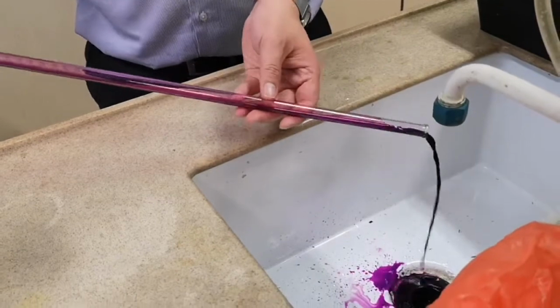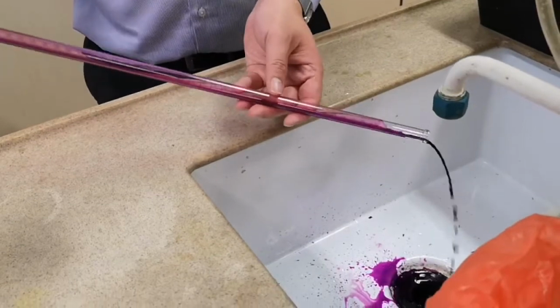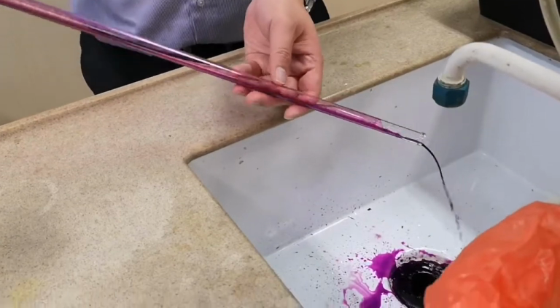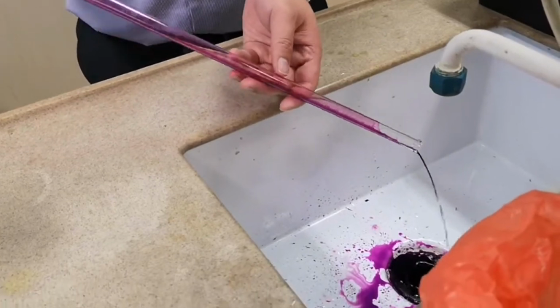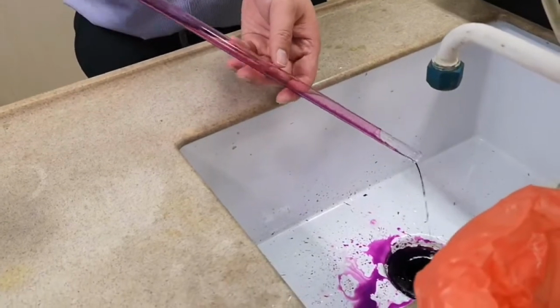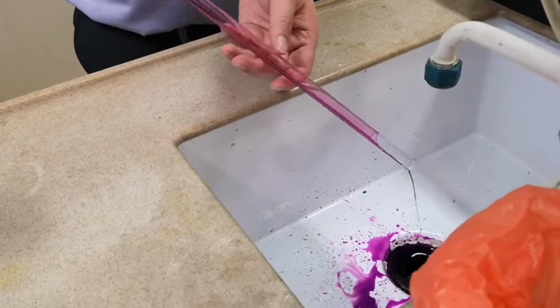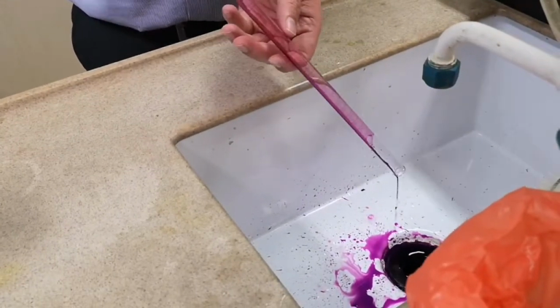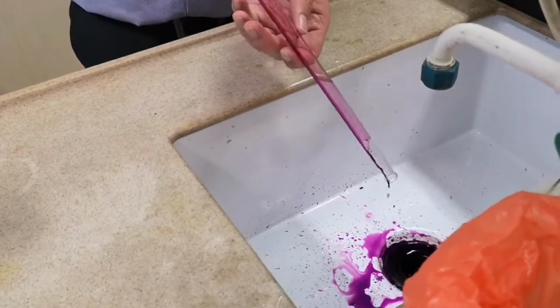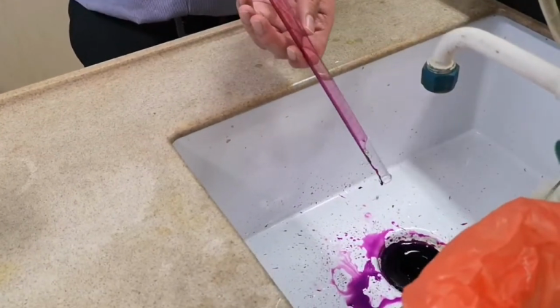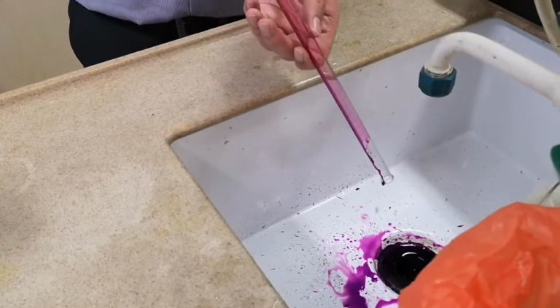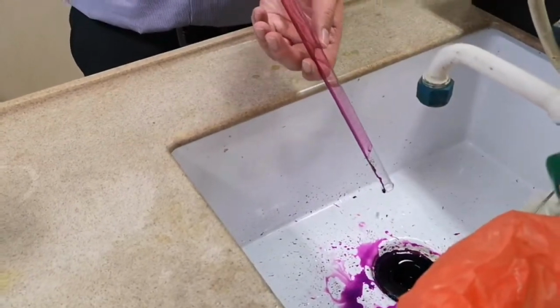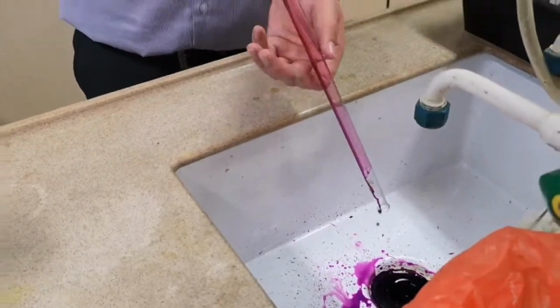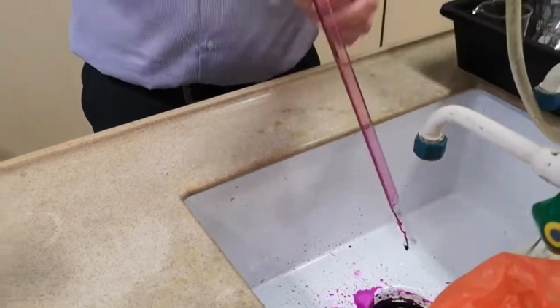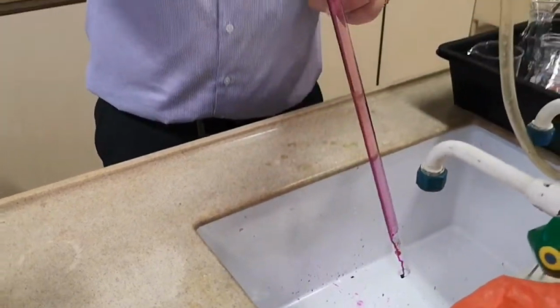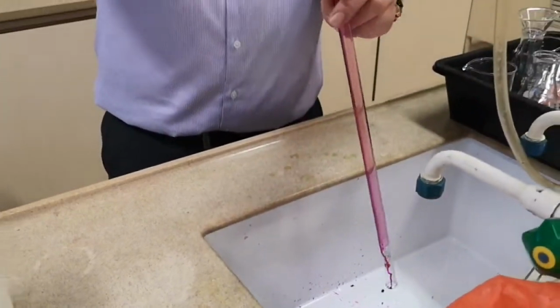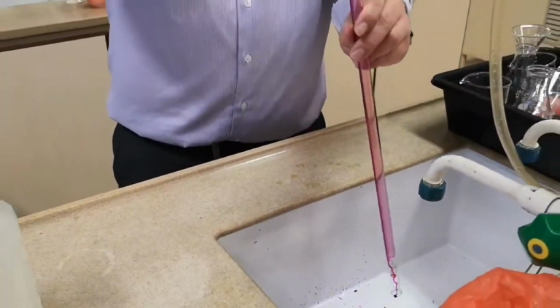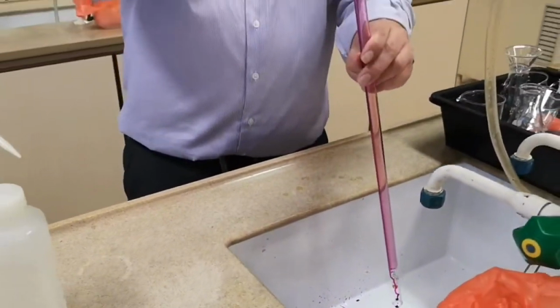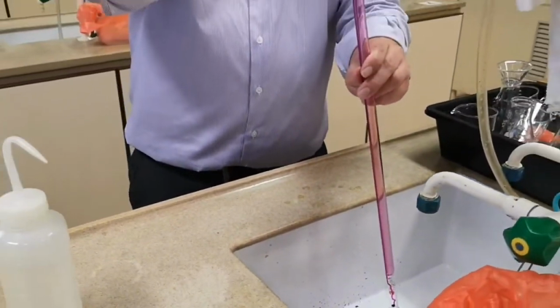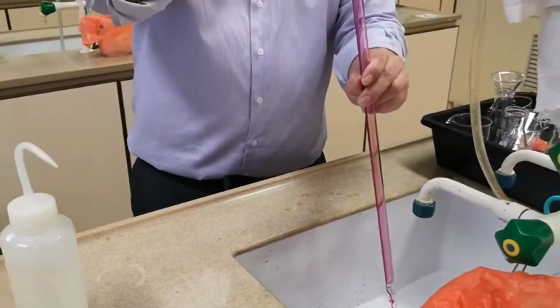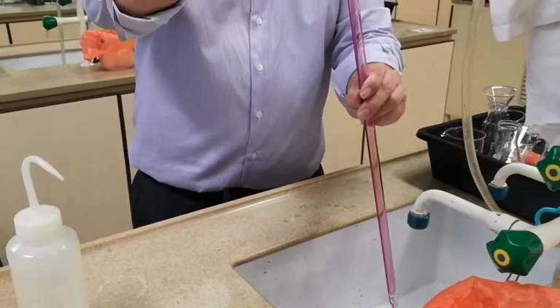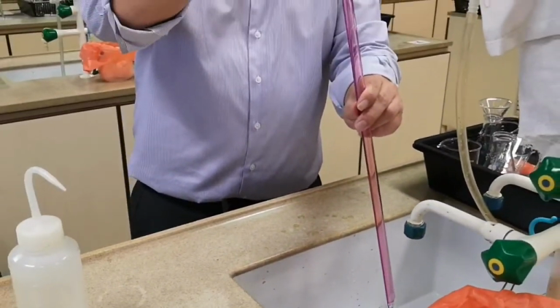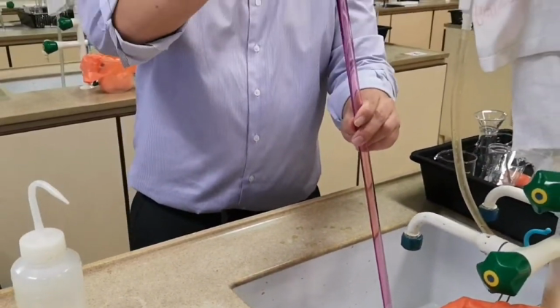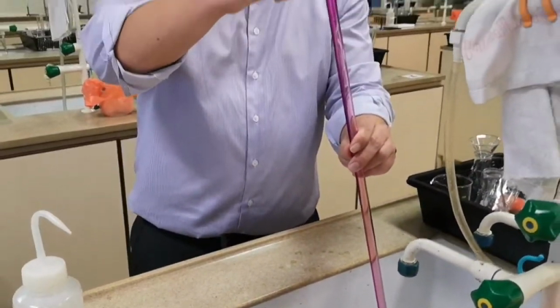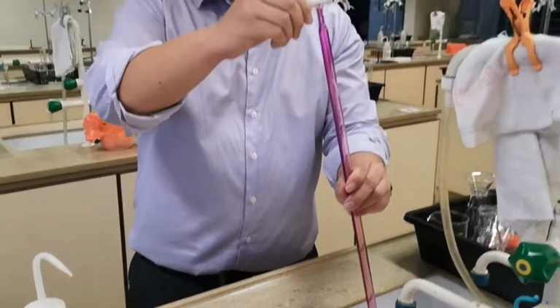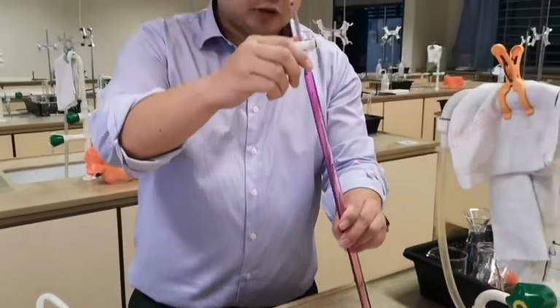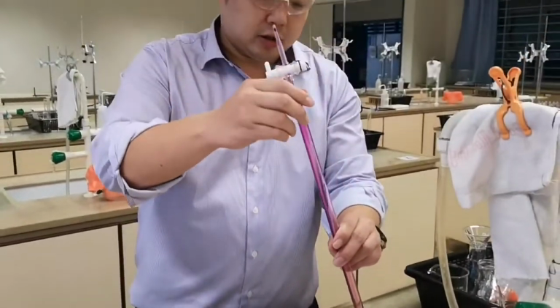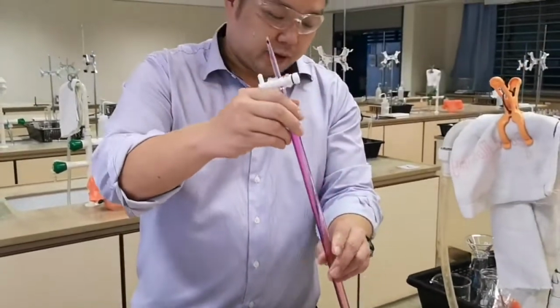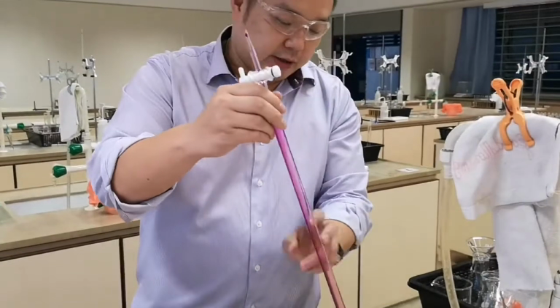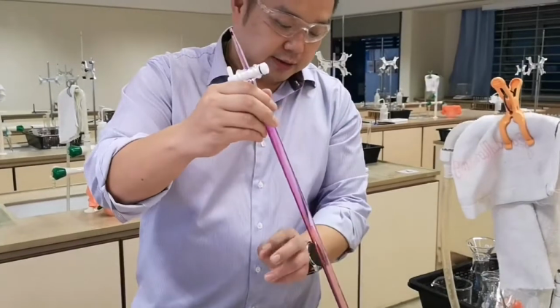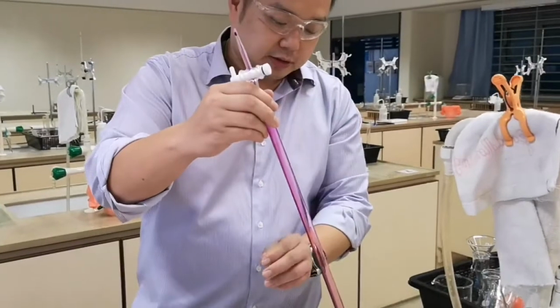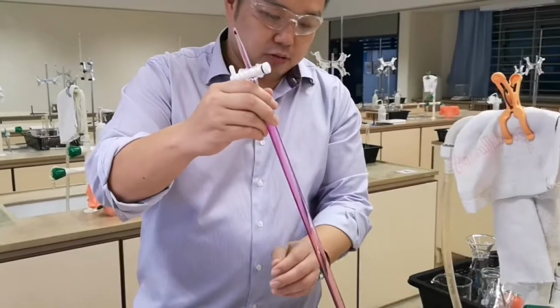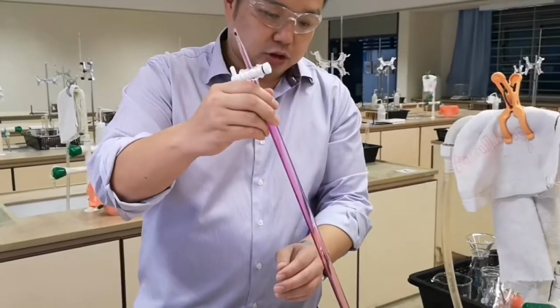Proceed to discard all the remaining washing. Open the tap to drain off any excess solution.